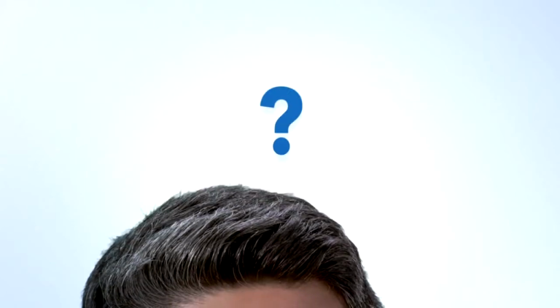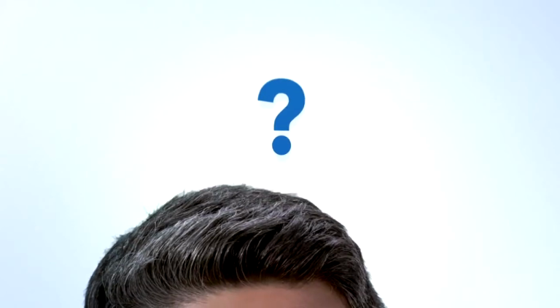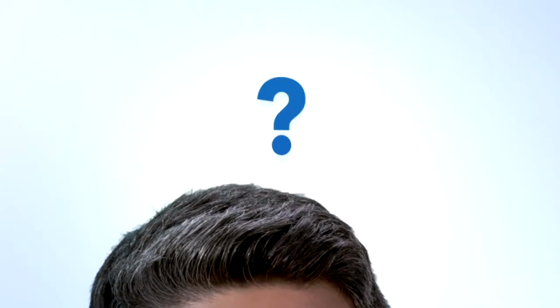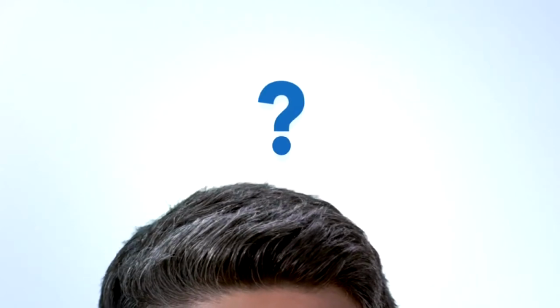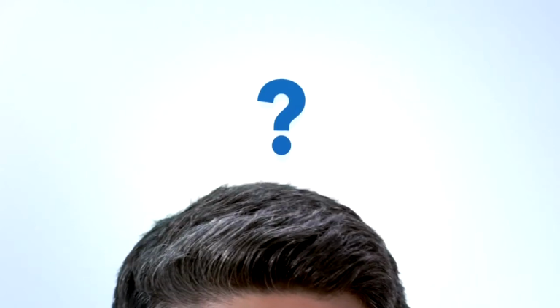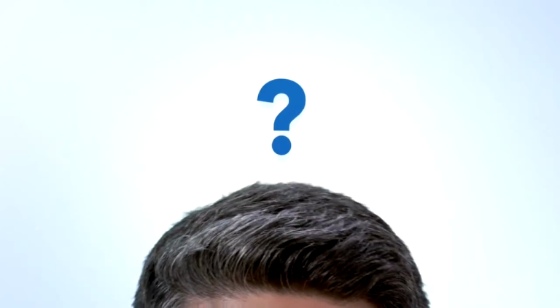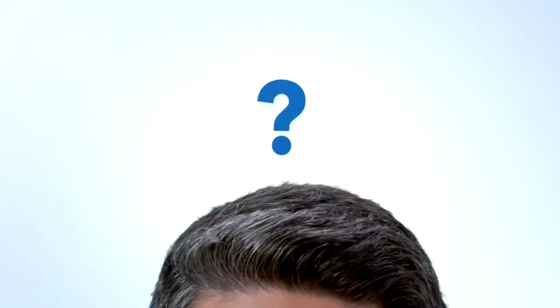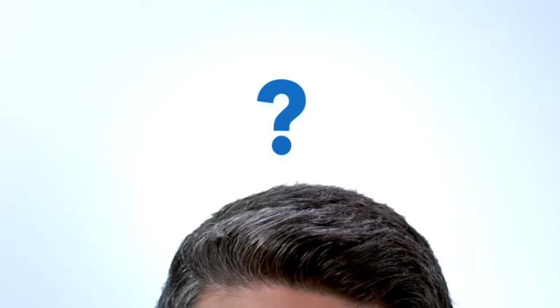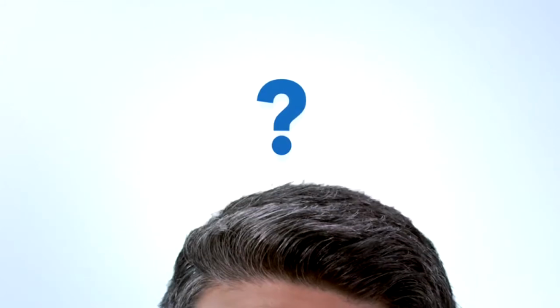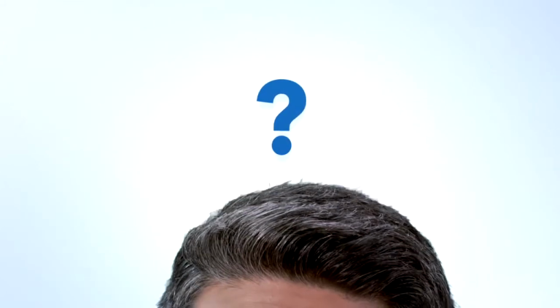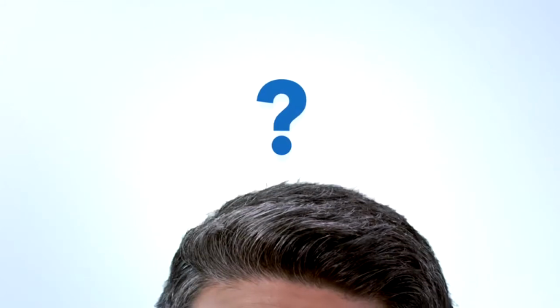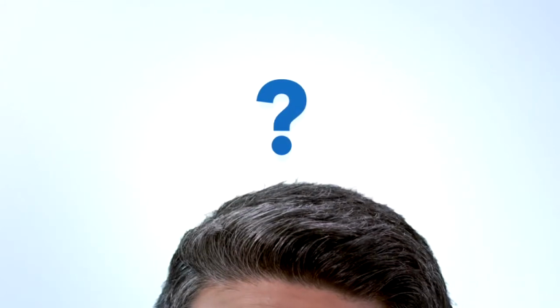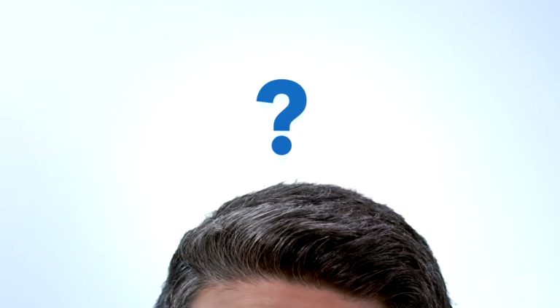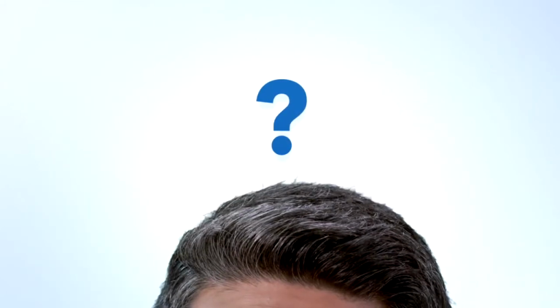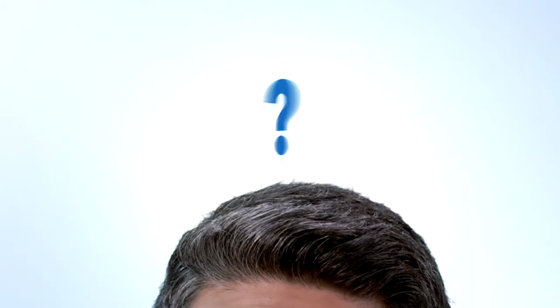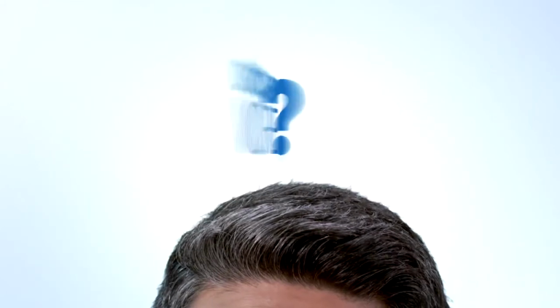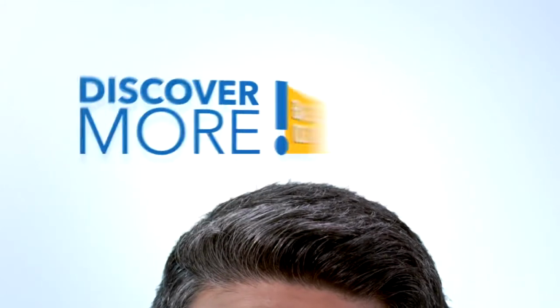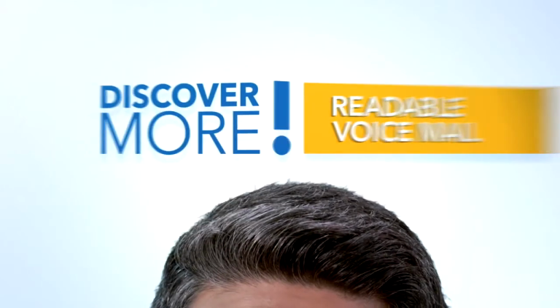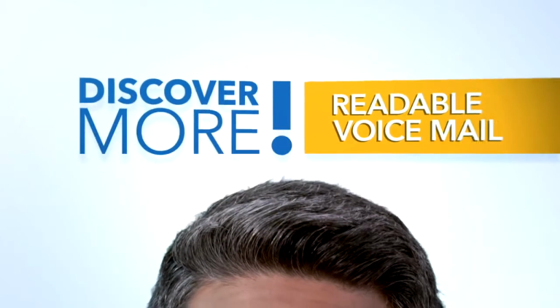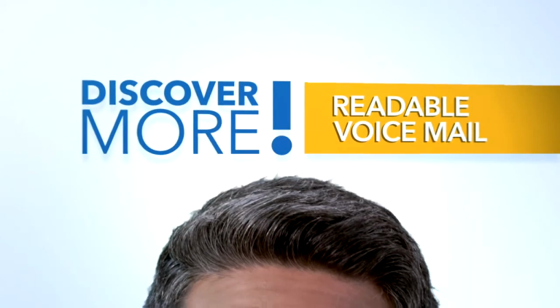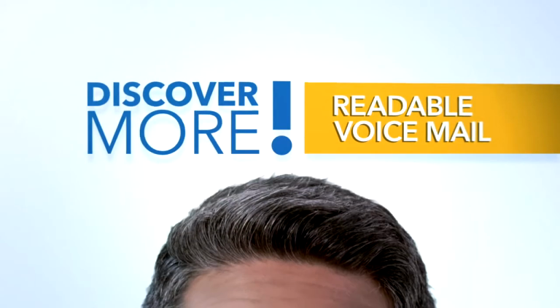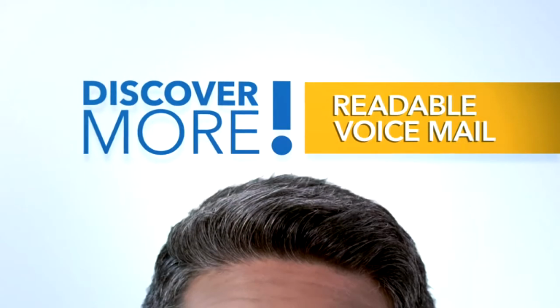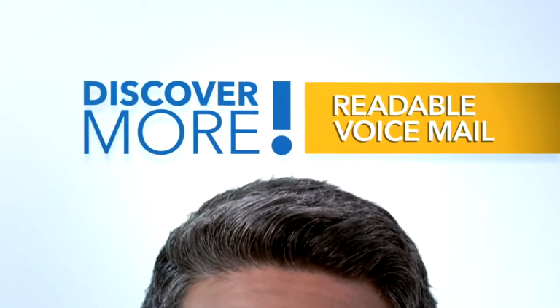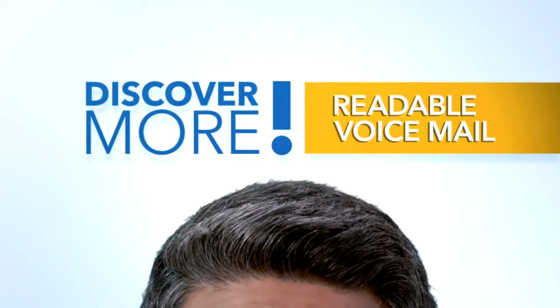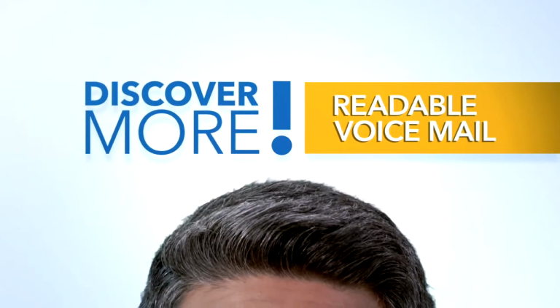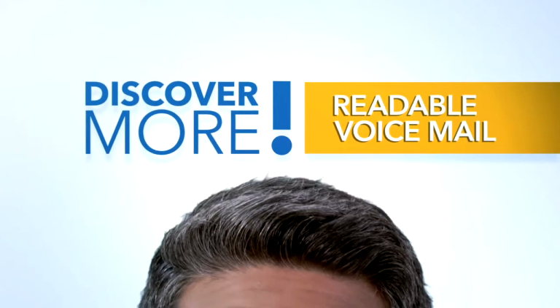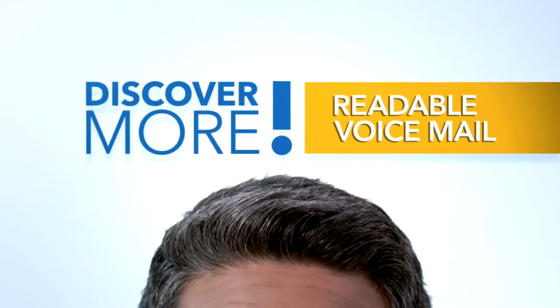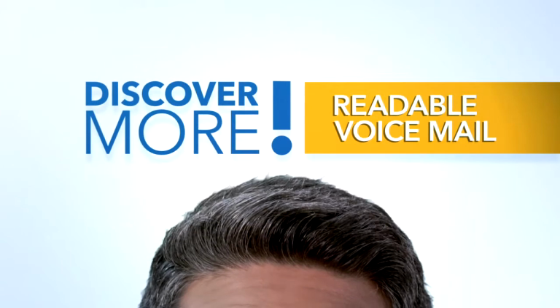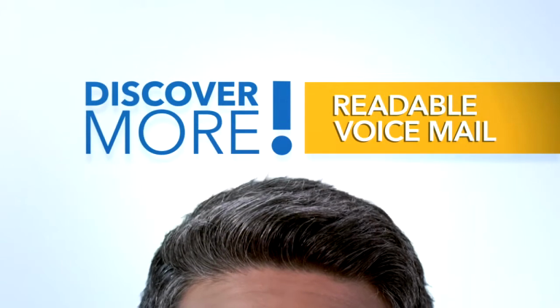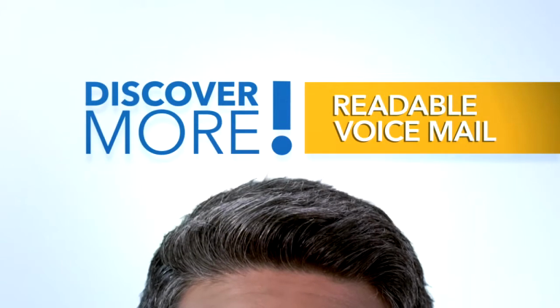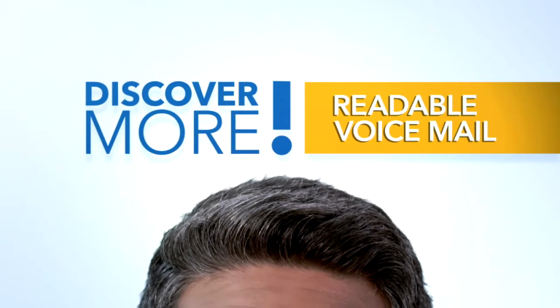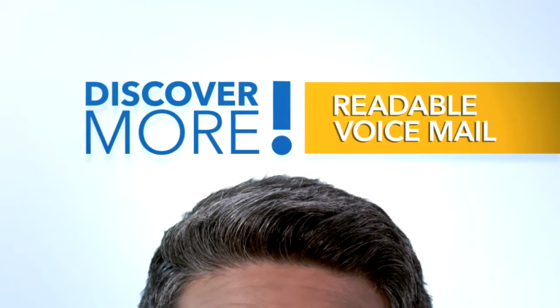Welcome to the Cox Discover More video series. Today's topic: readable voicemail.